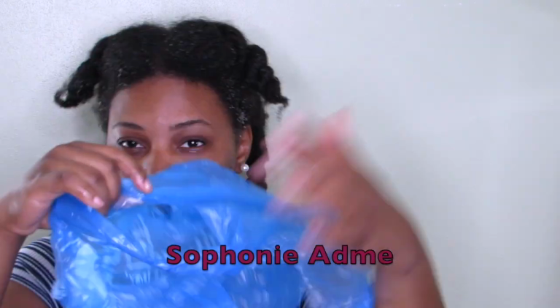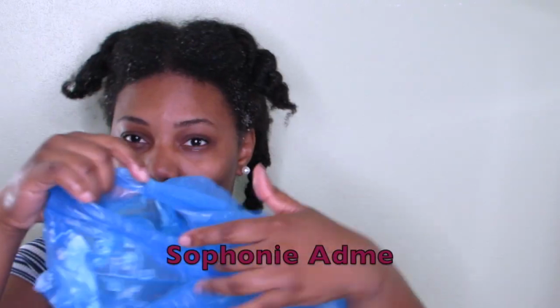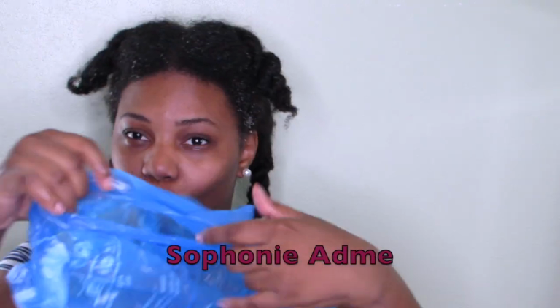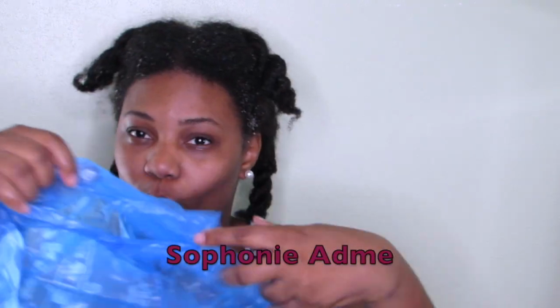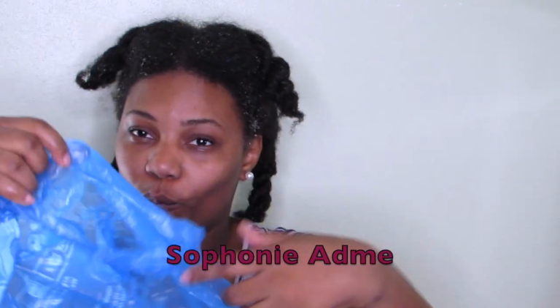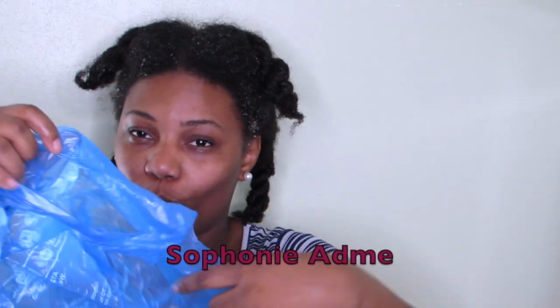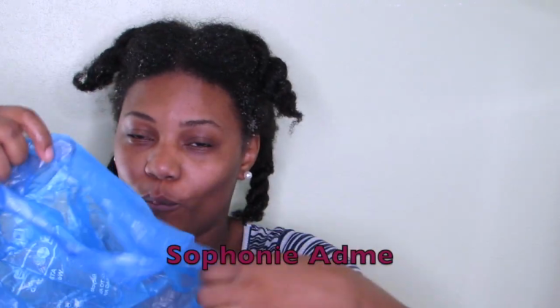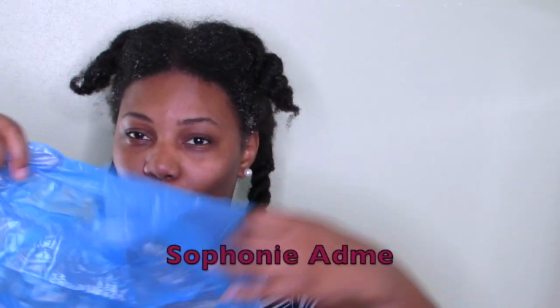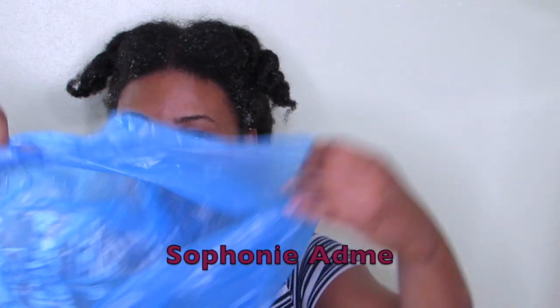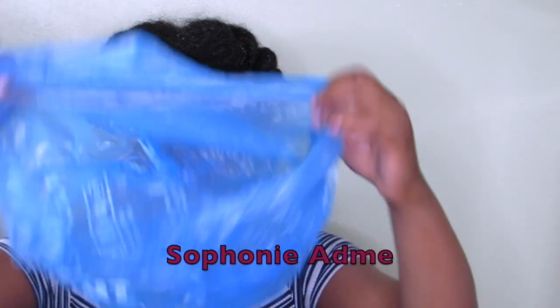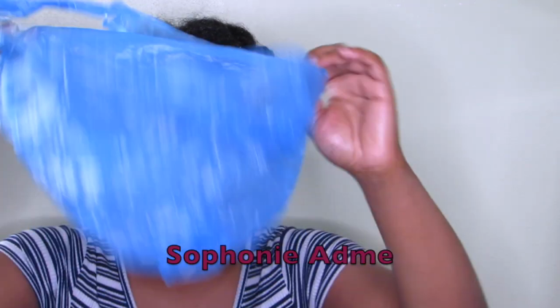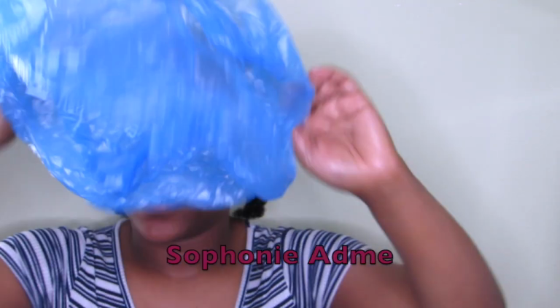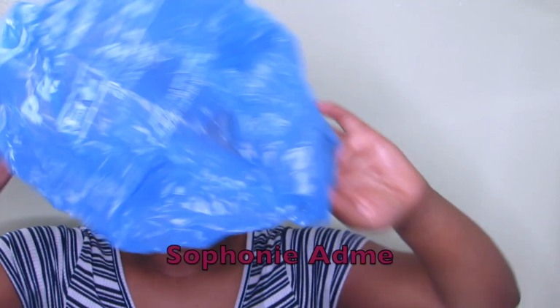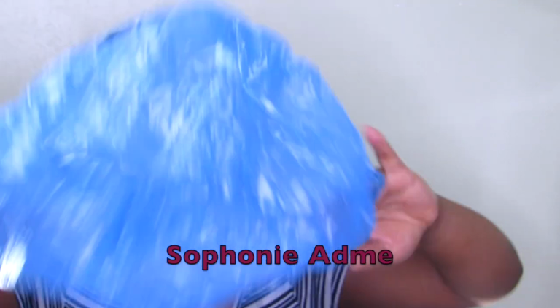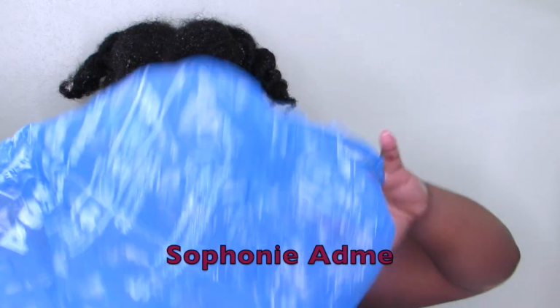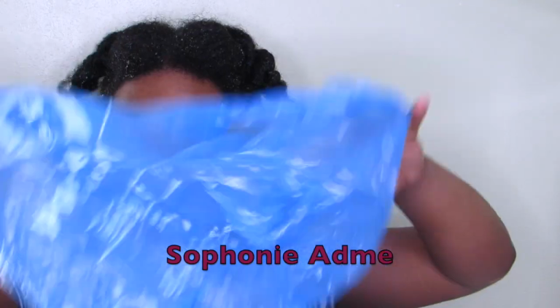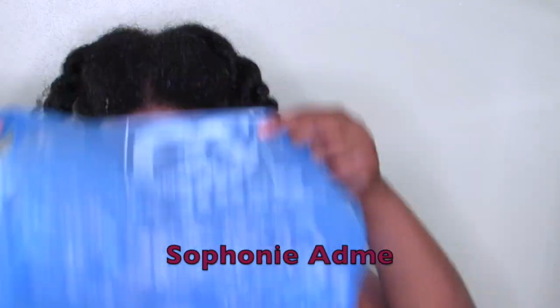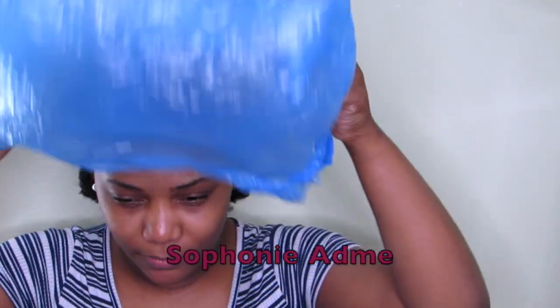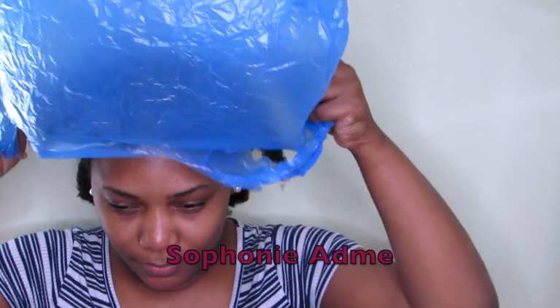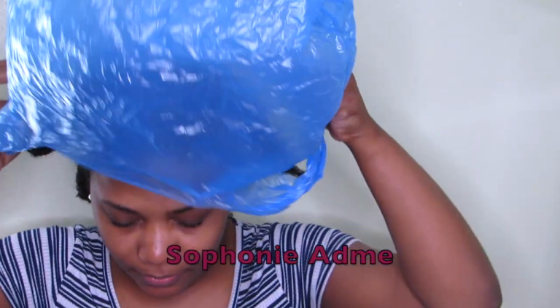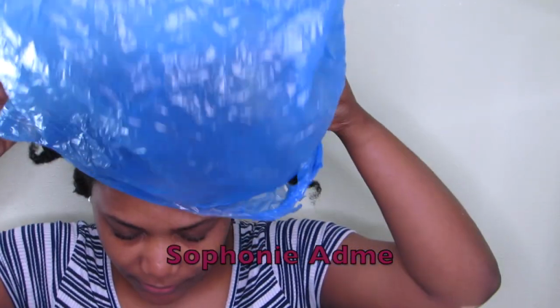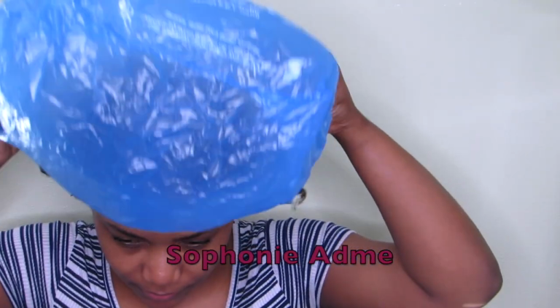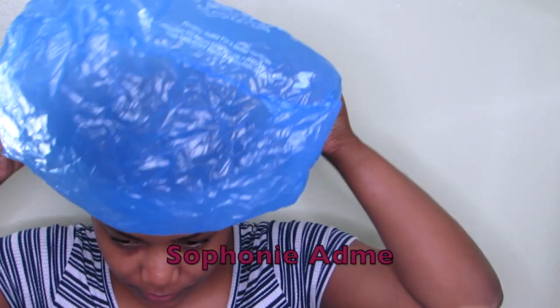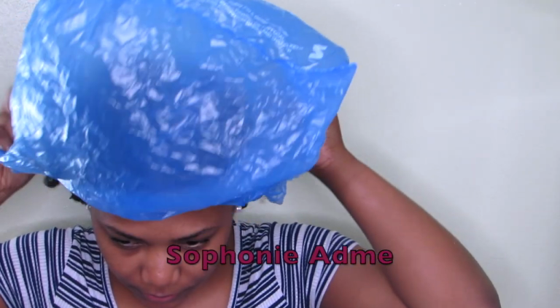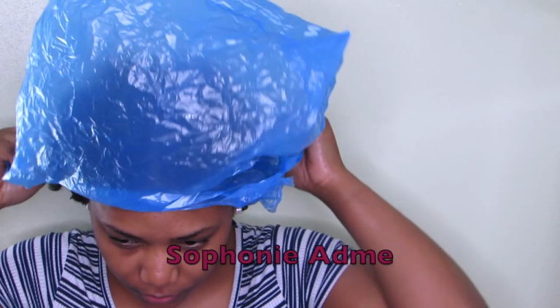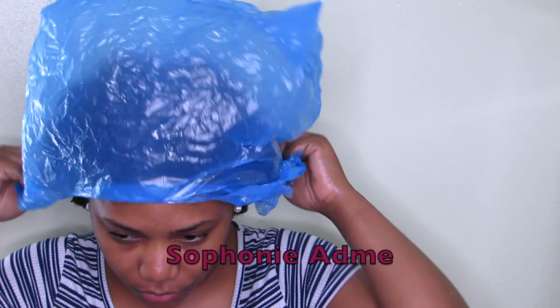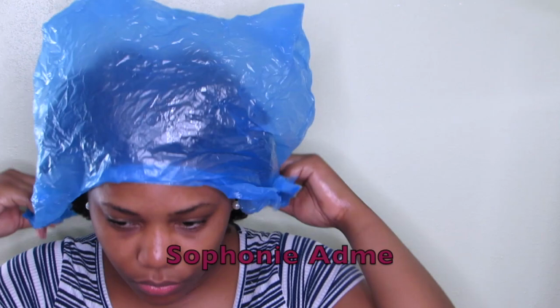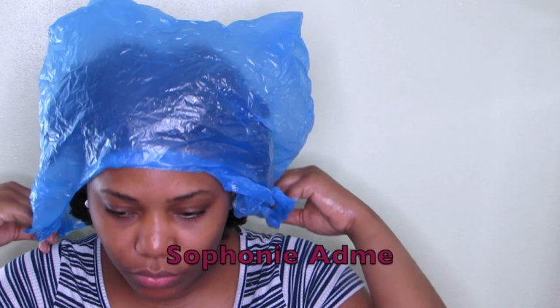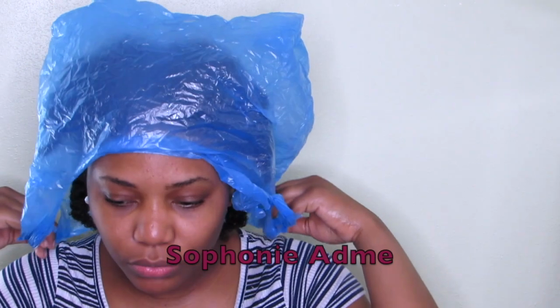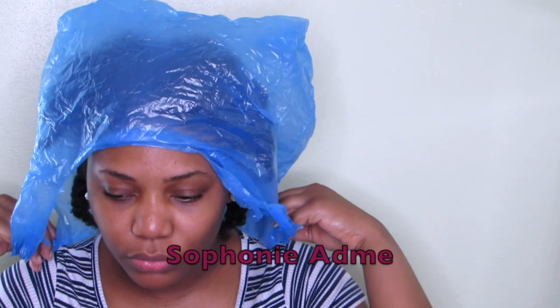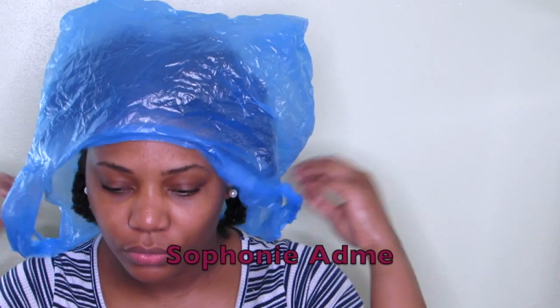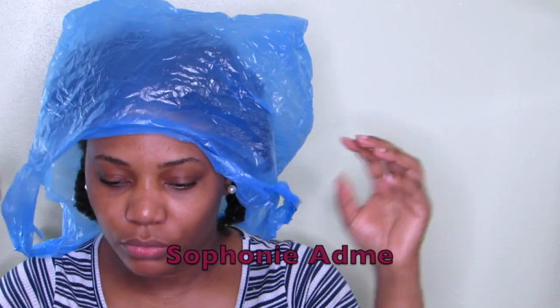I'm going to put my plastic bag on. You can use a shower cap but I prefer a plastic bag.